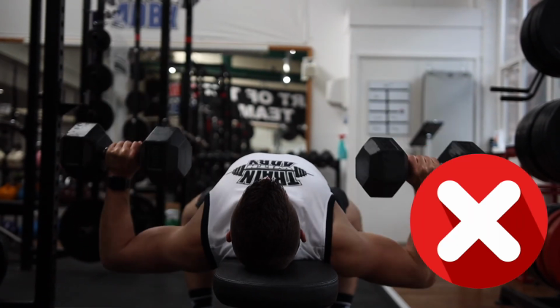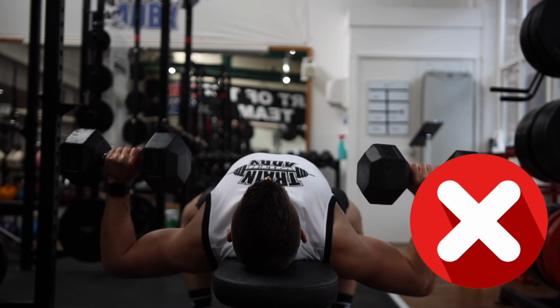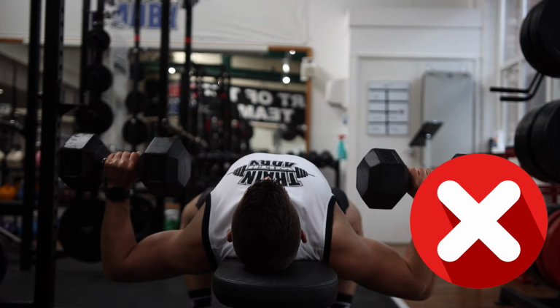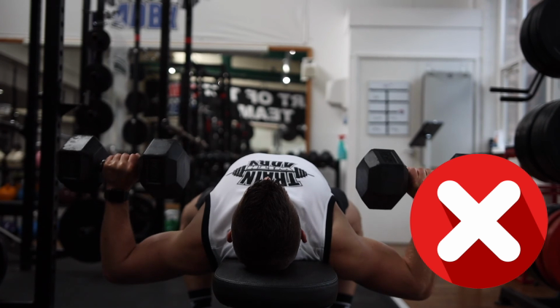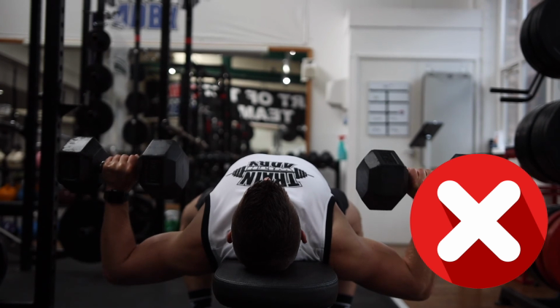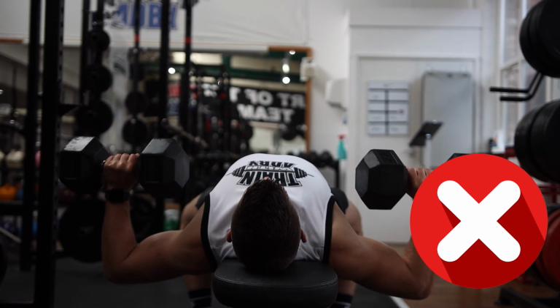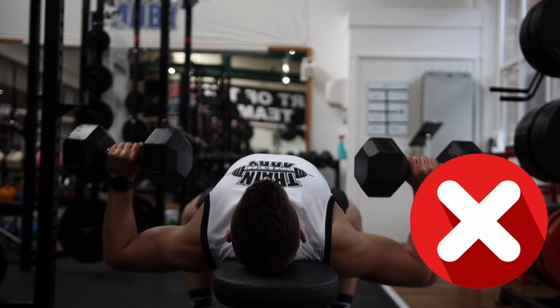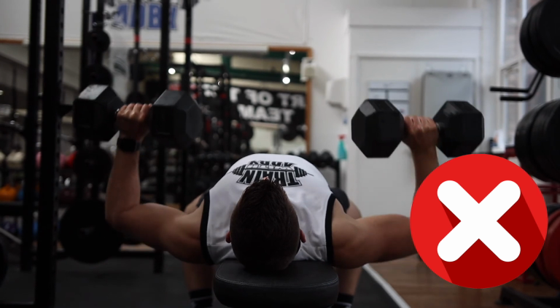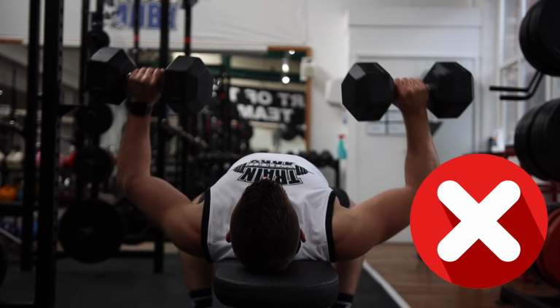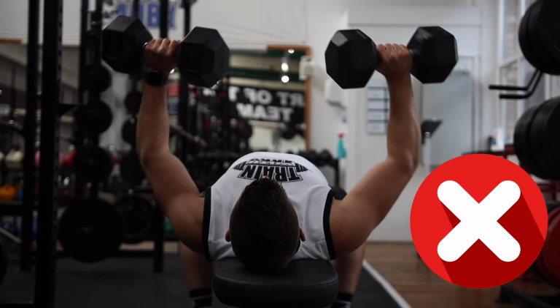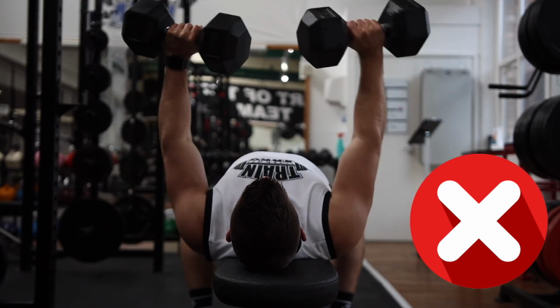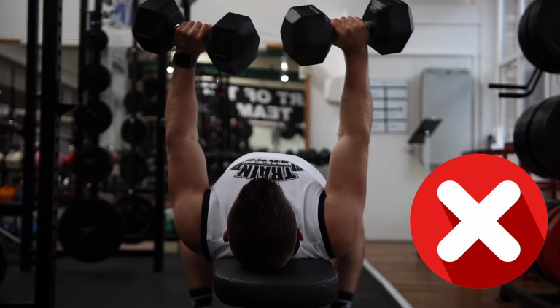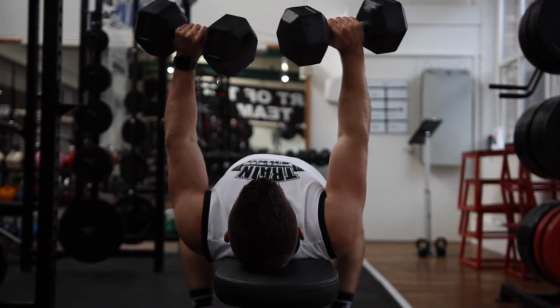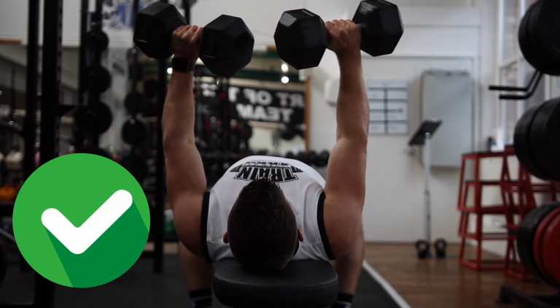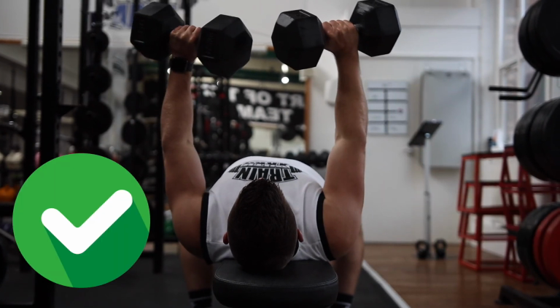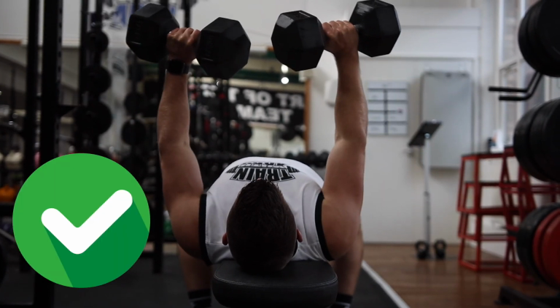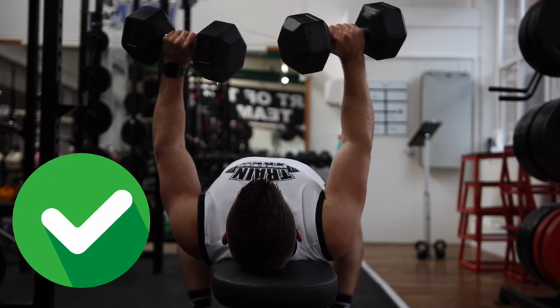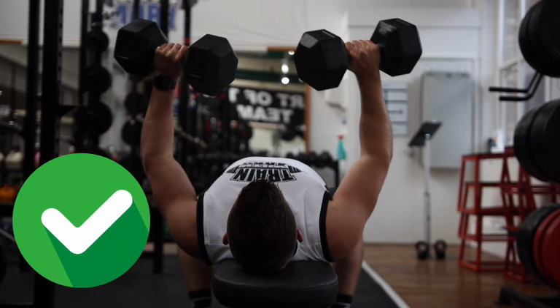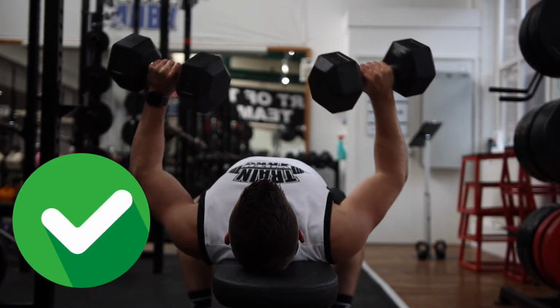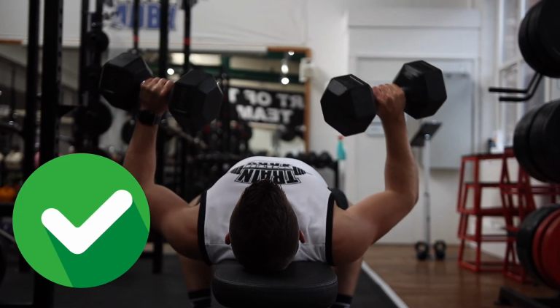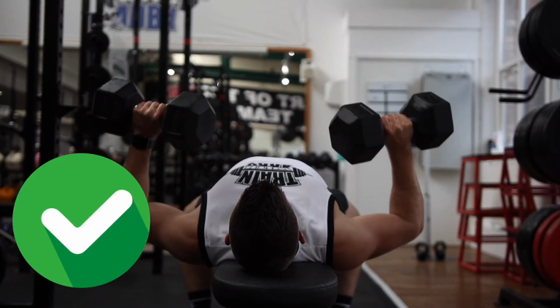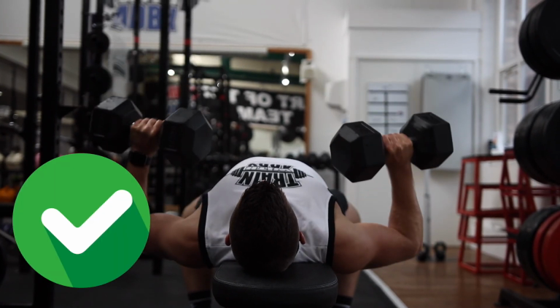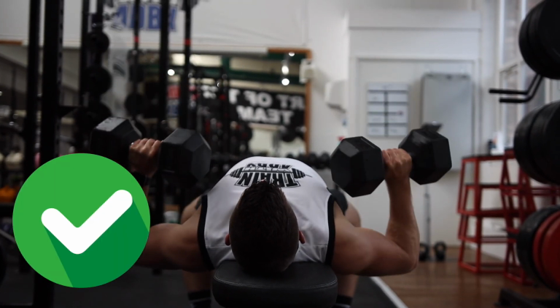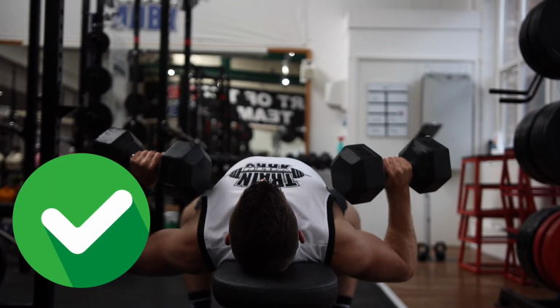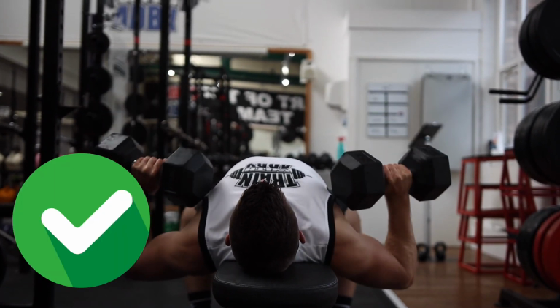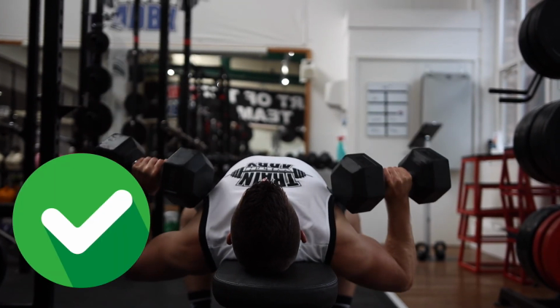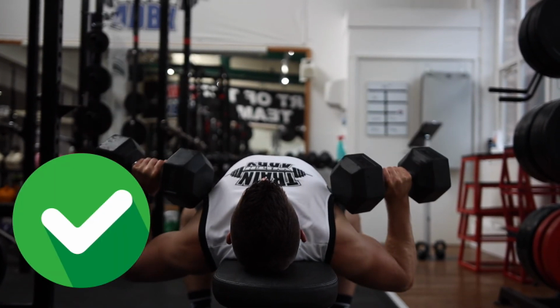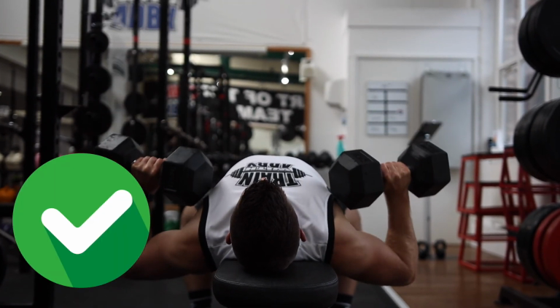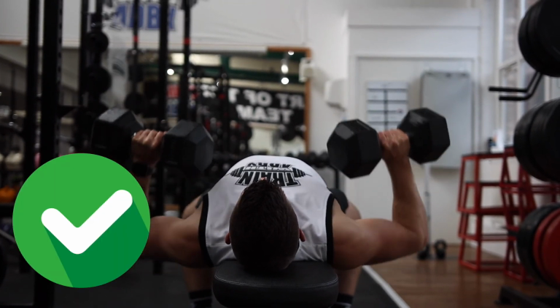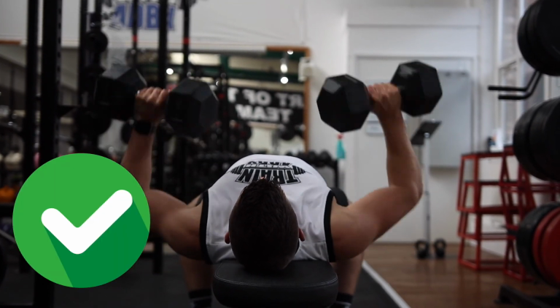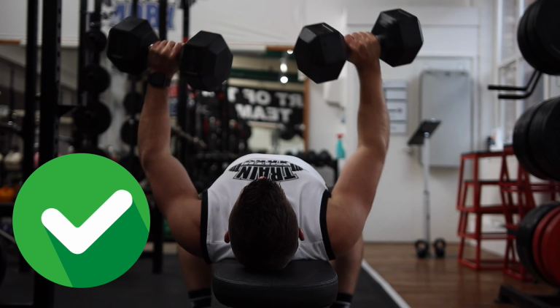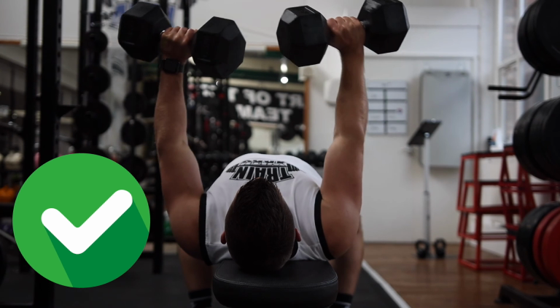Here's a video showing it a little bit more clearly — this is the best way it's meant to be done properly.